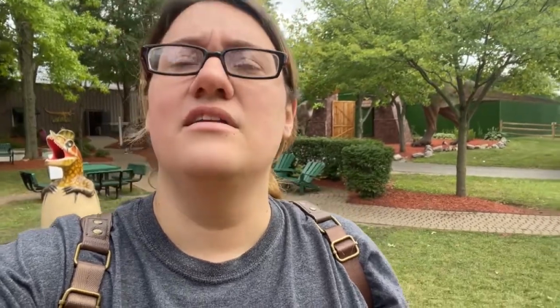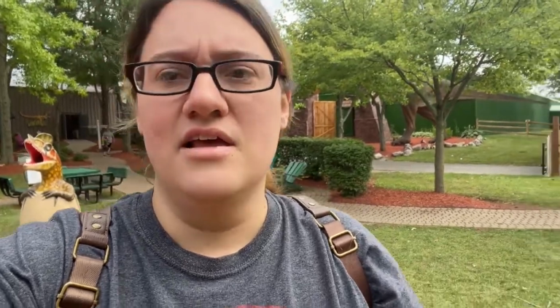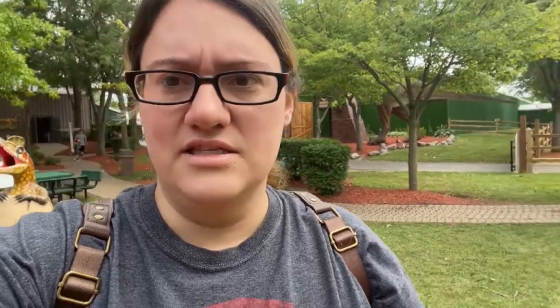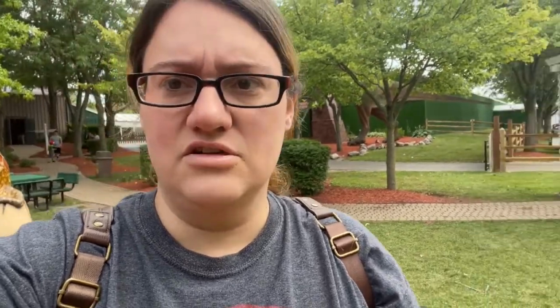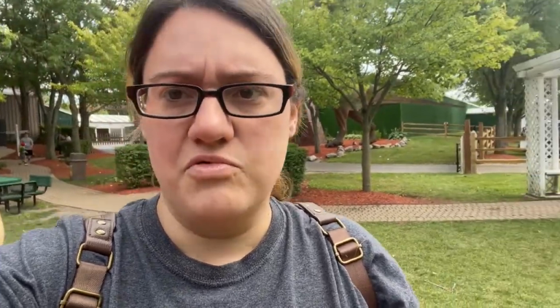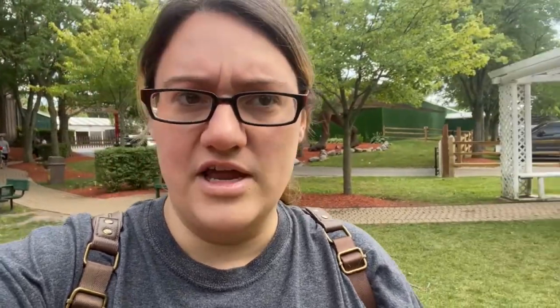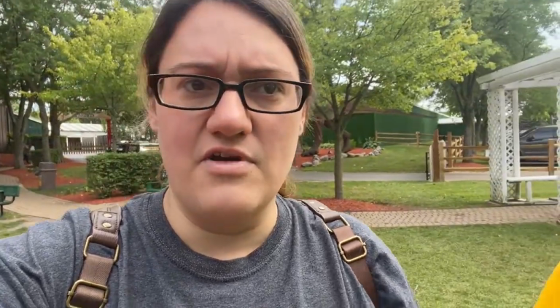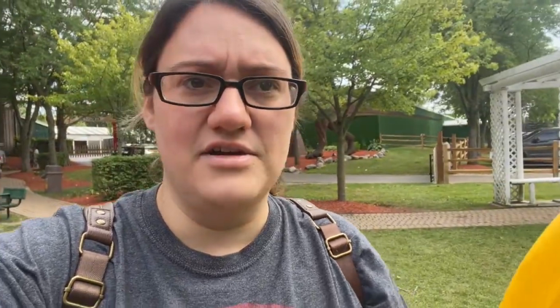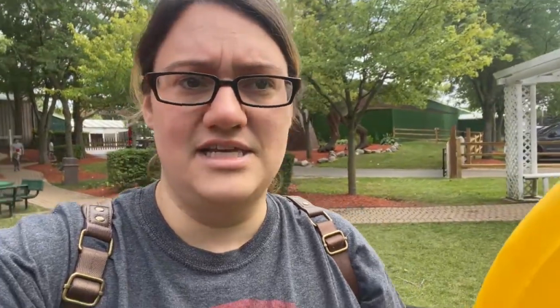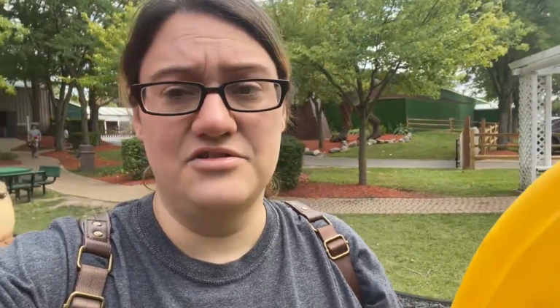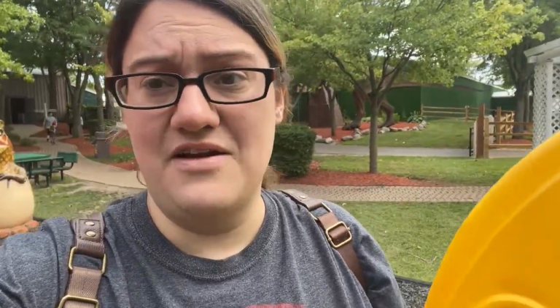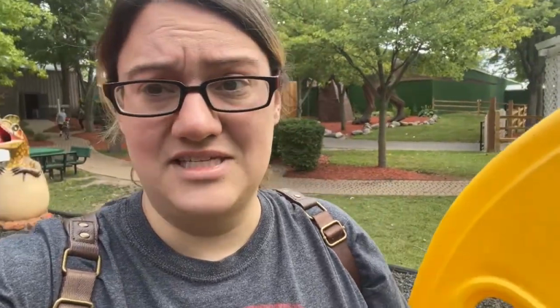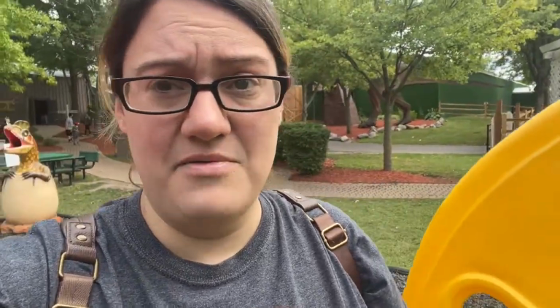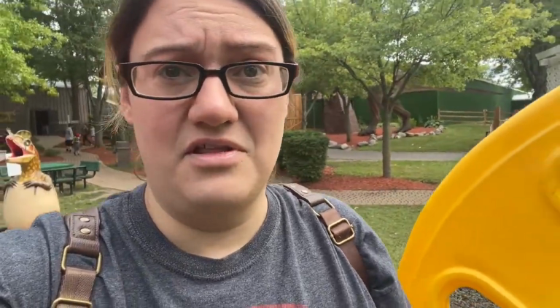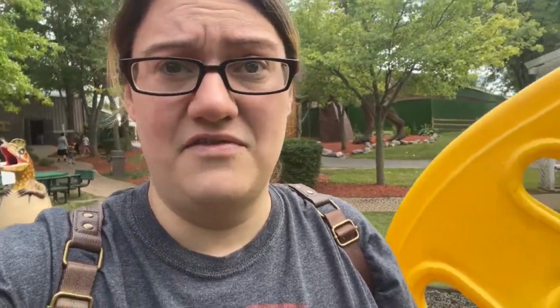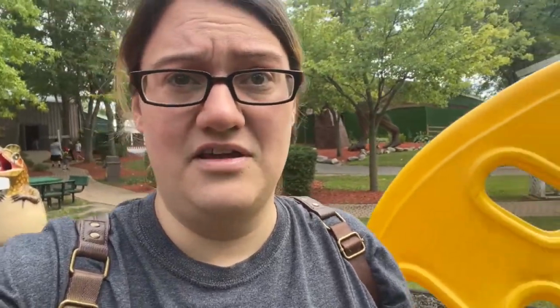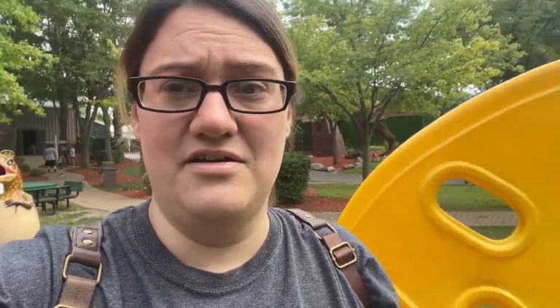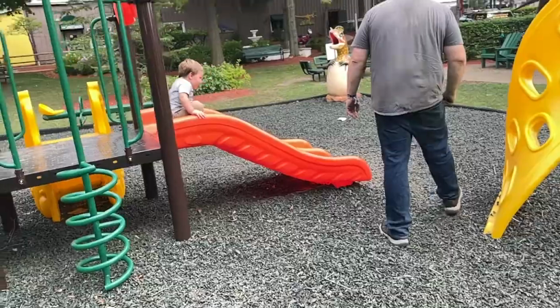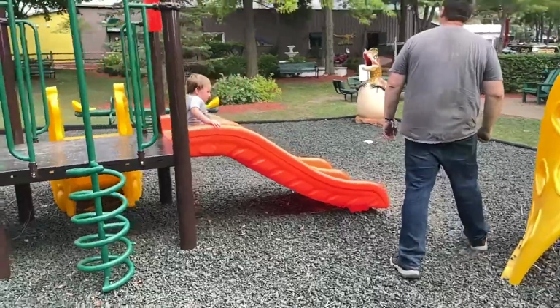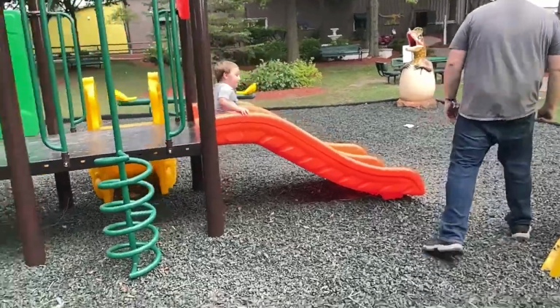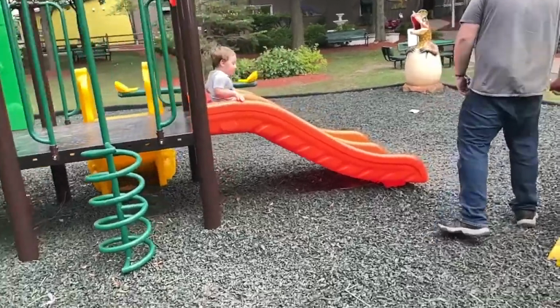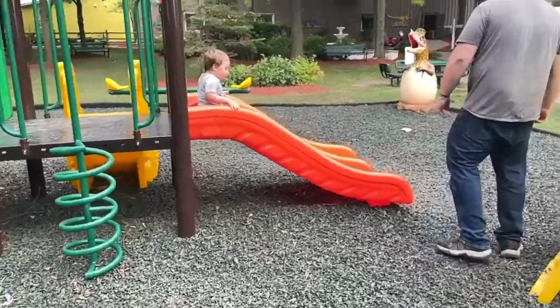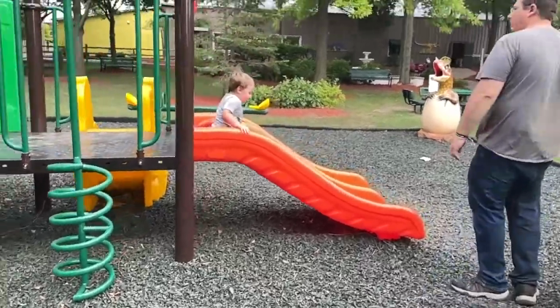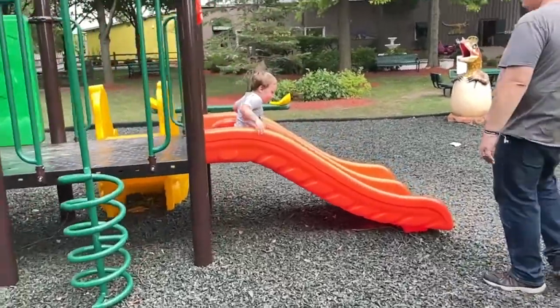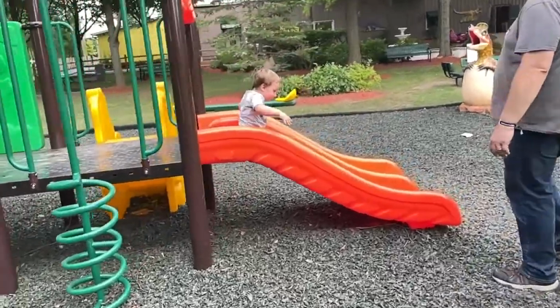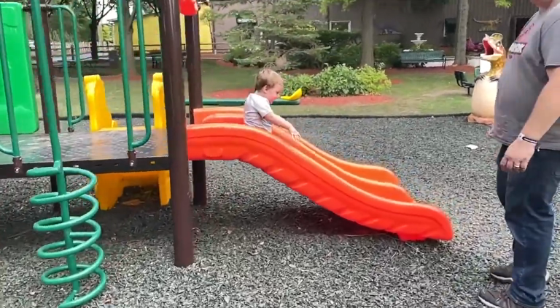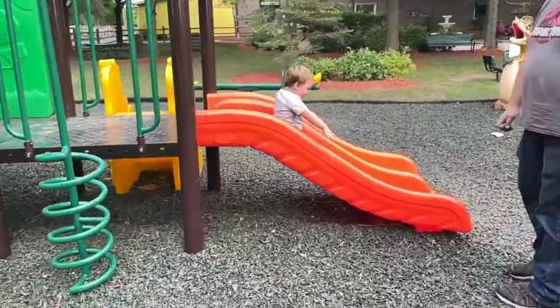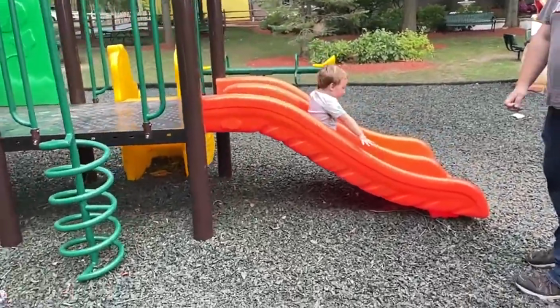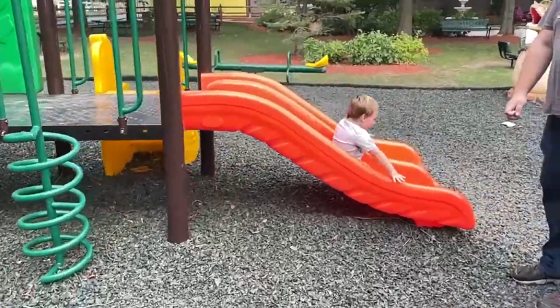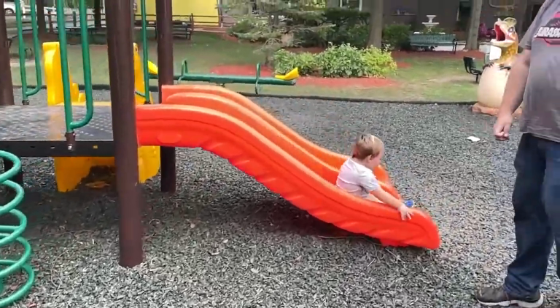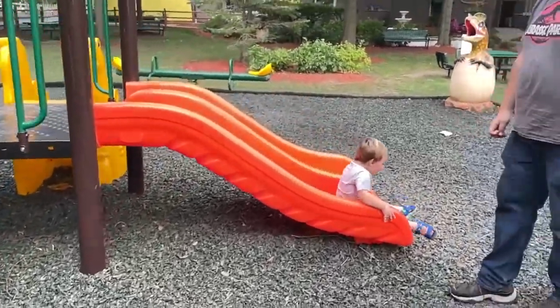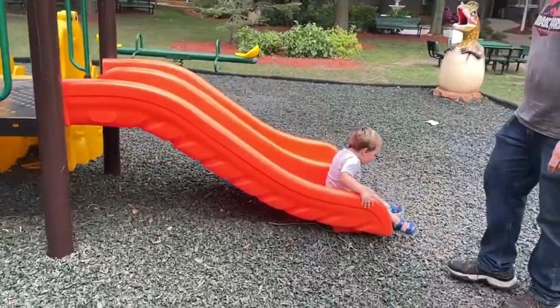Then this little playground and Xander's having the time of his life here. See he just wants to play on the slides.